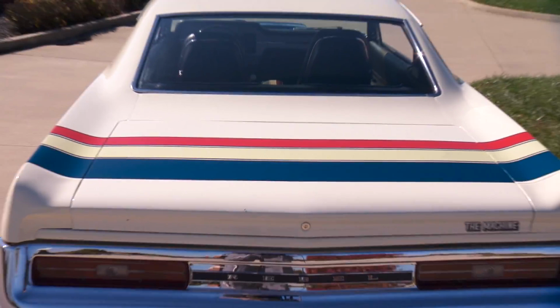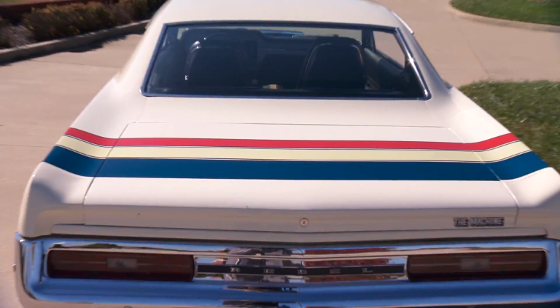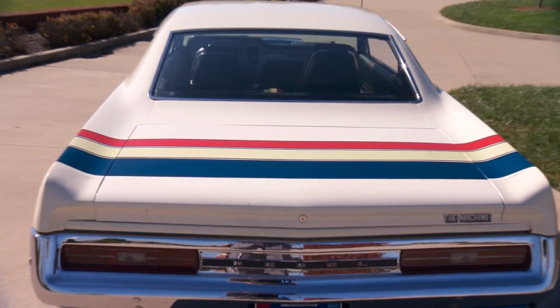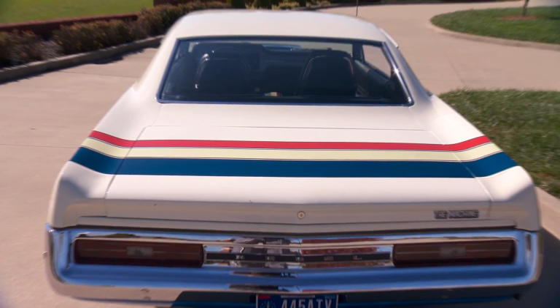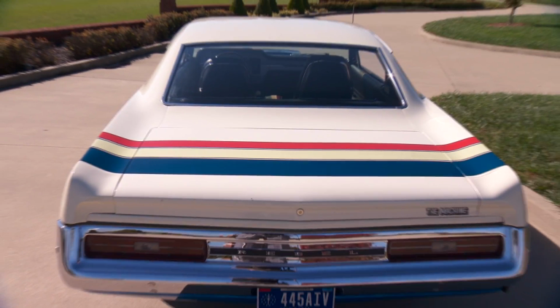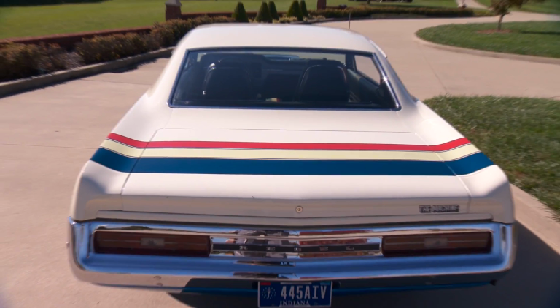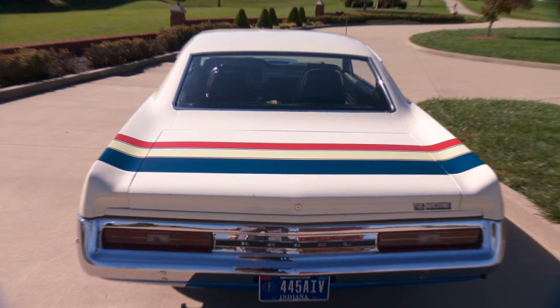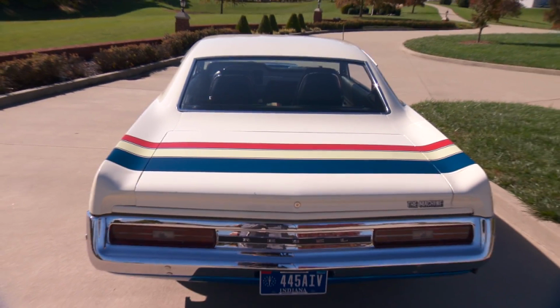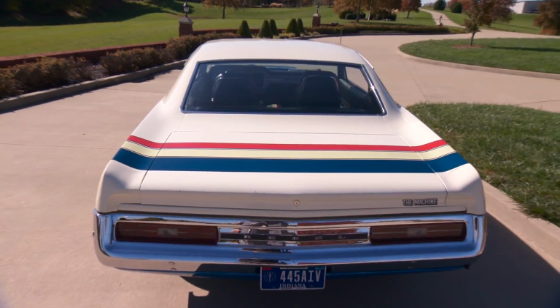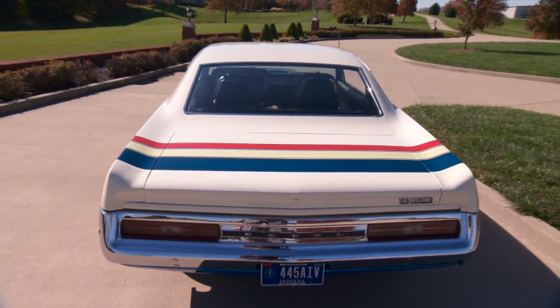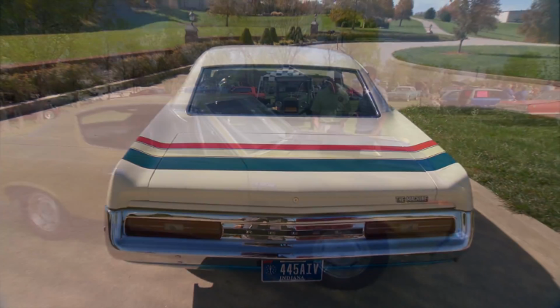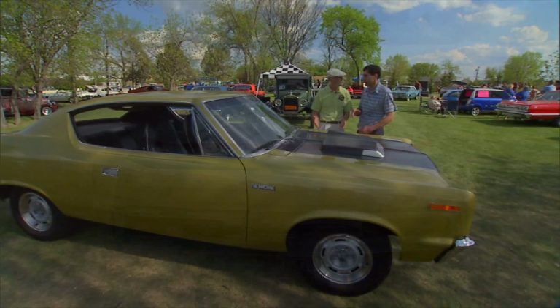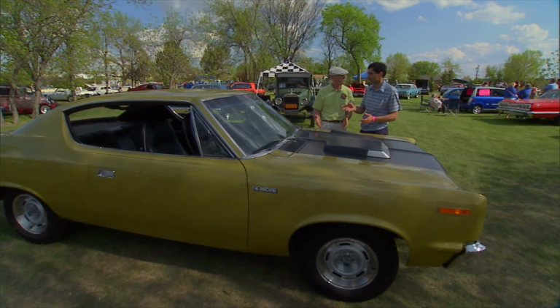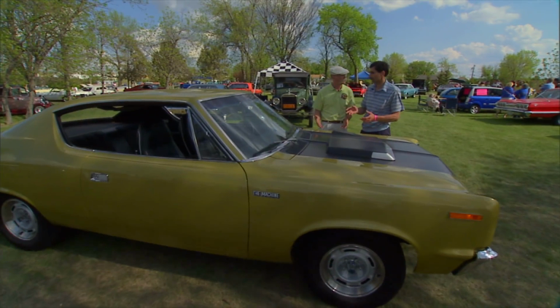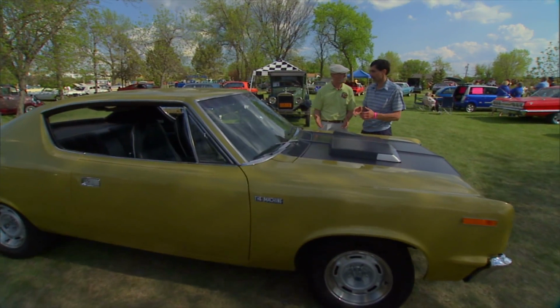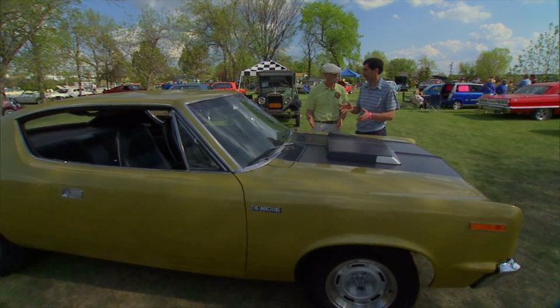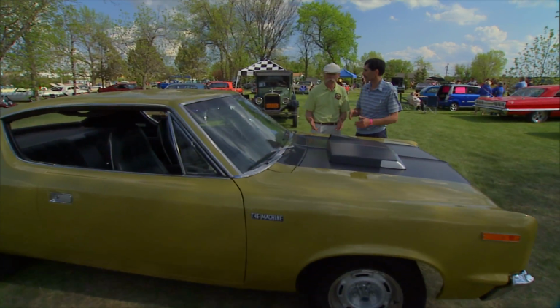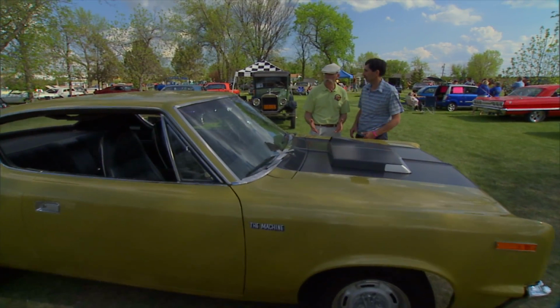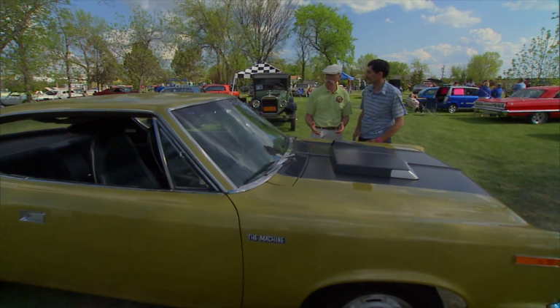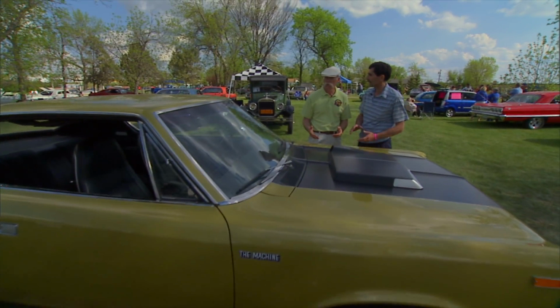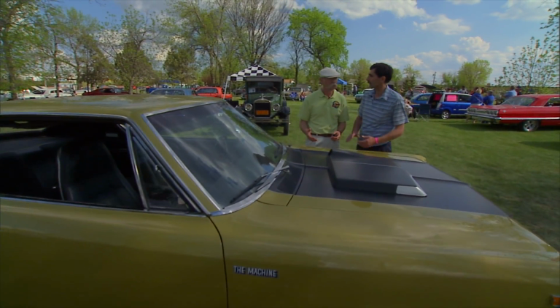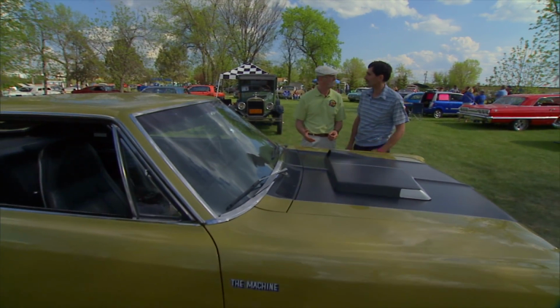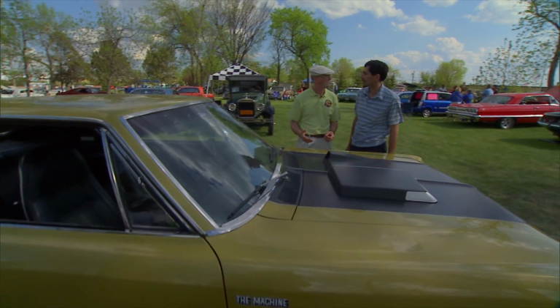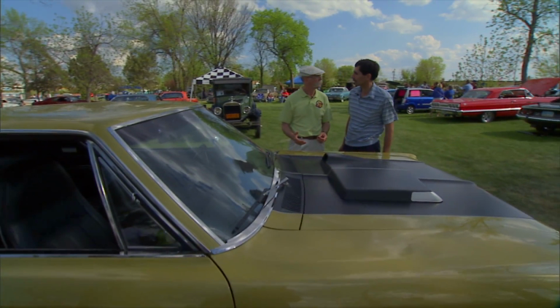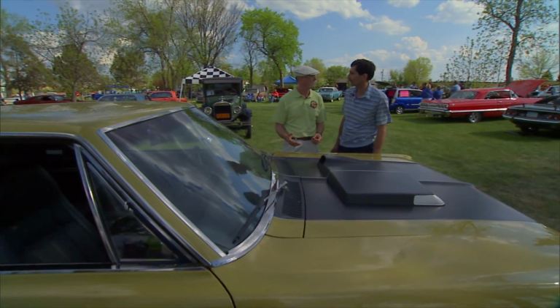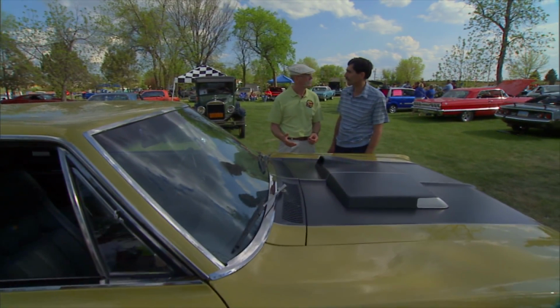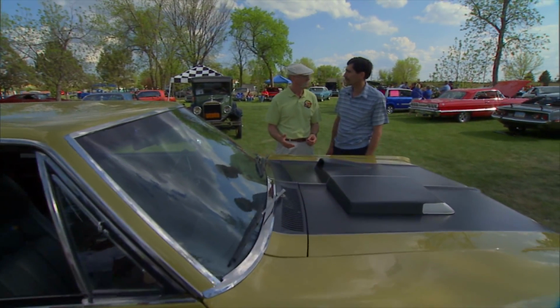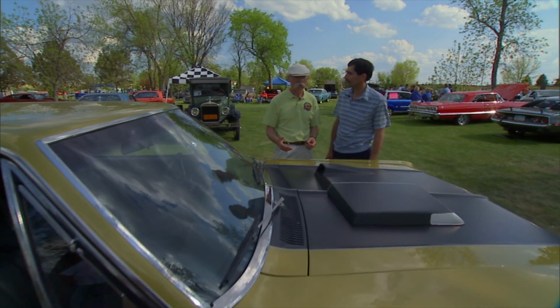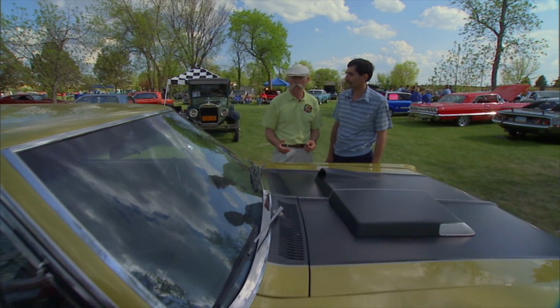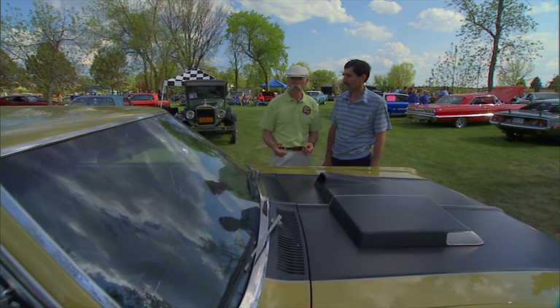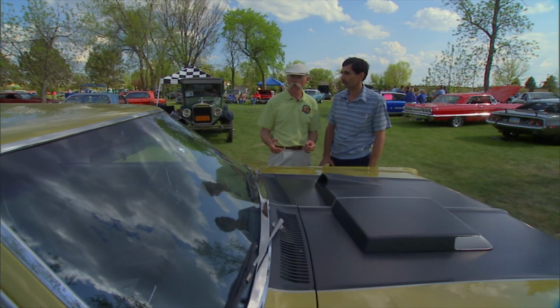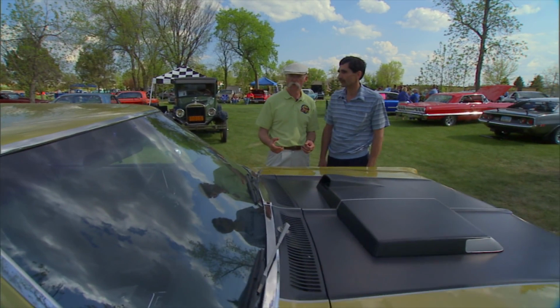No, the first 1,000 they made were red, white, and blue, and then you could order any solid AMC color for the Rebel Machine.